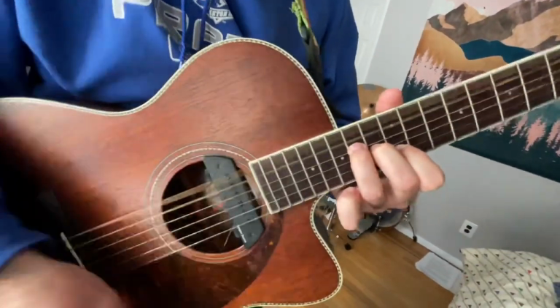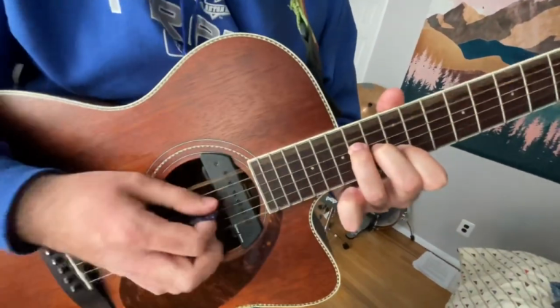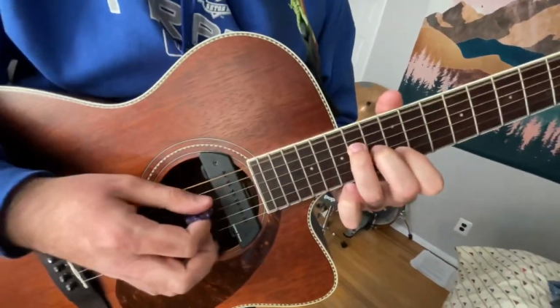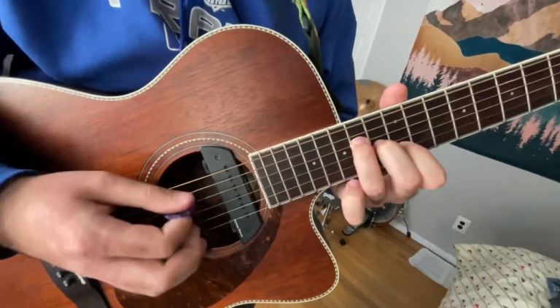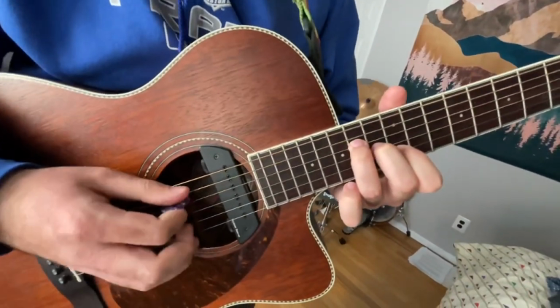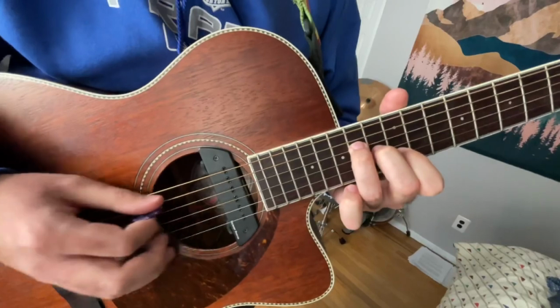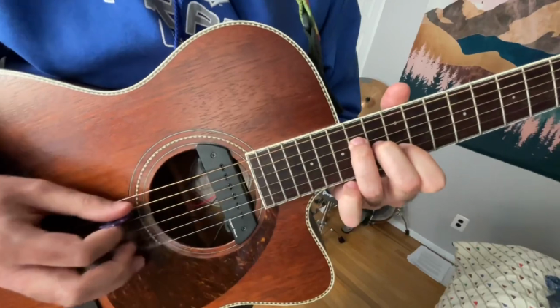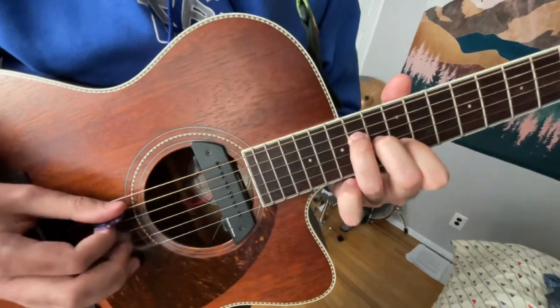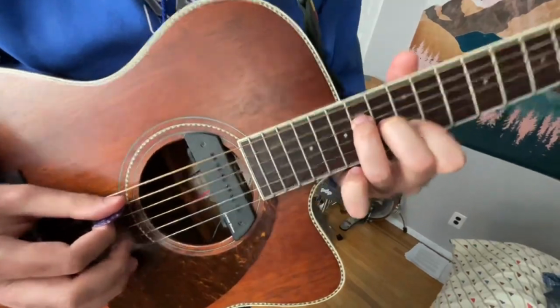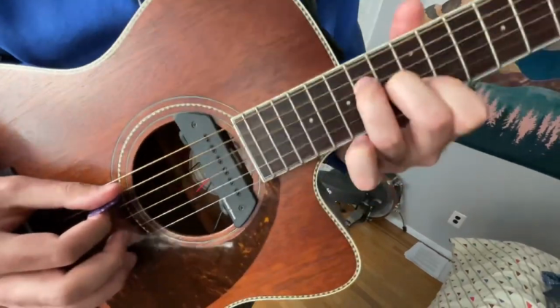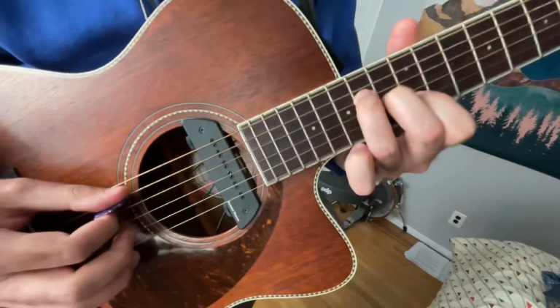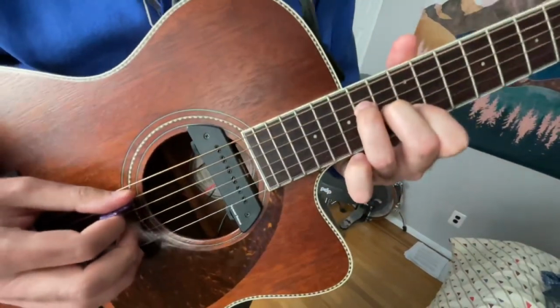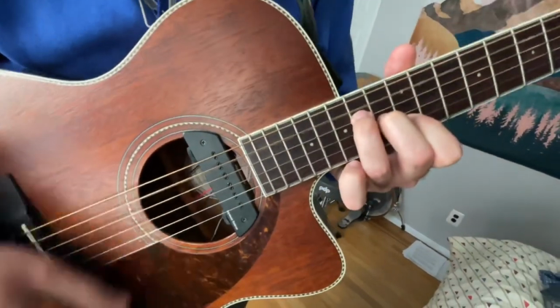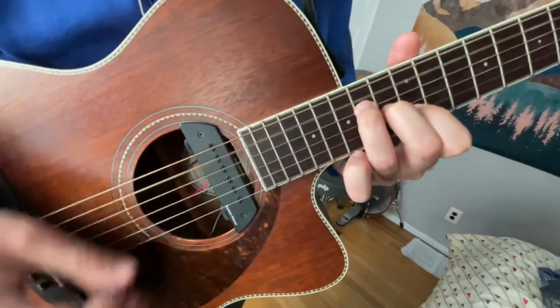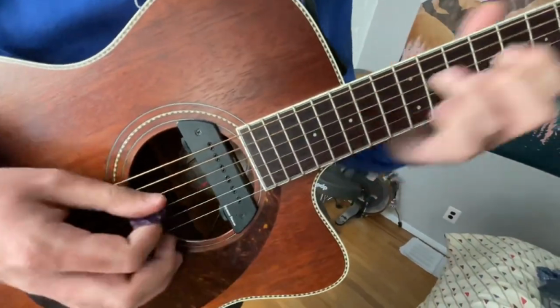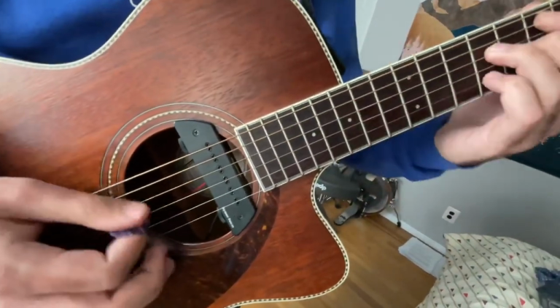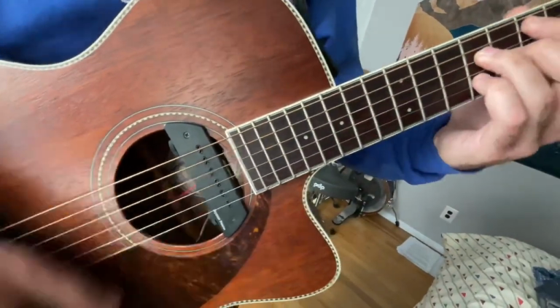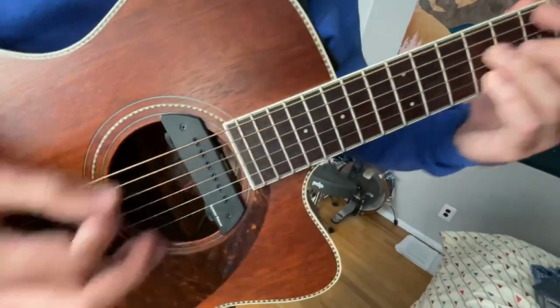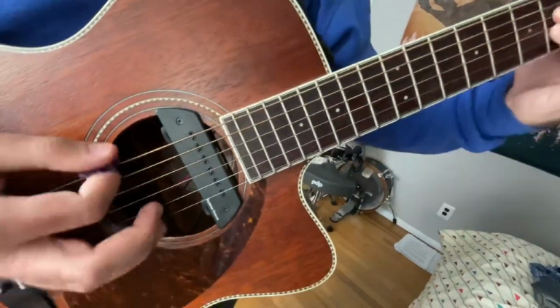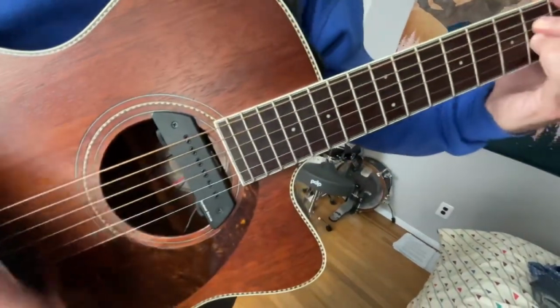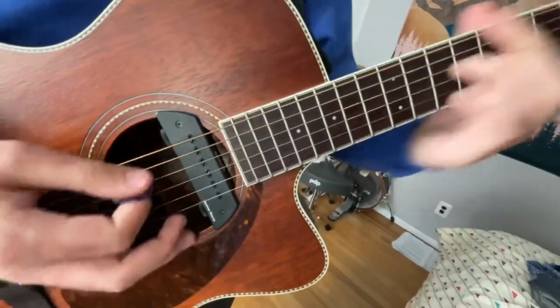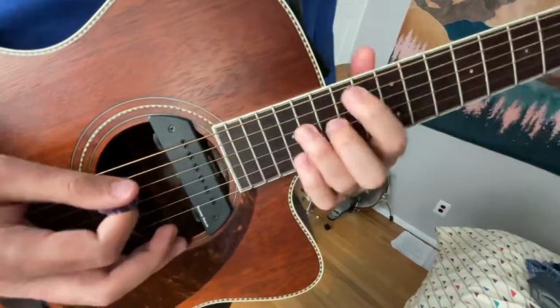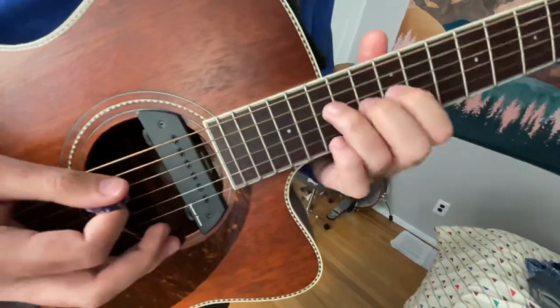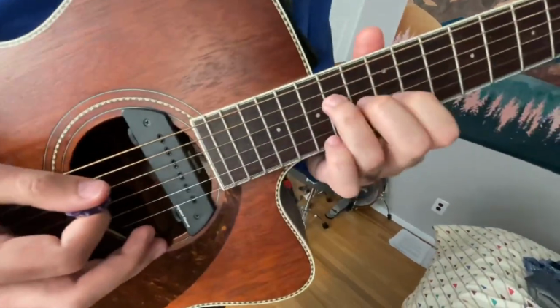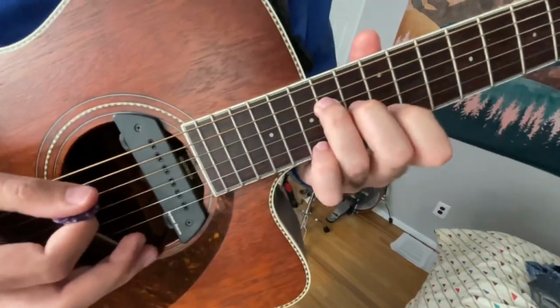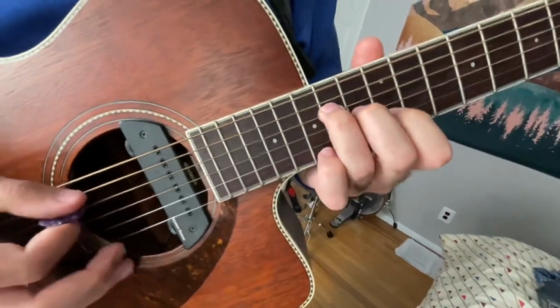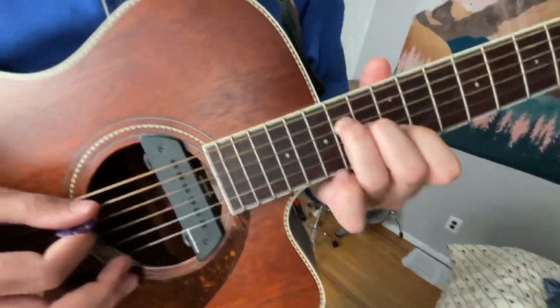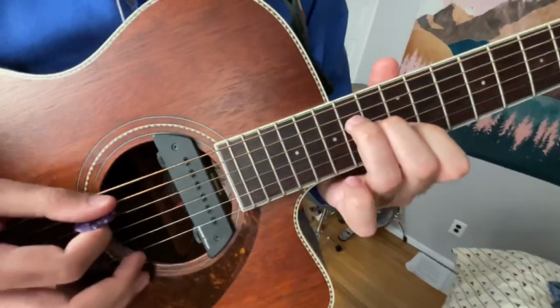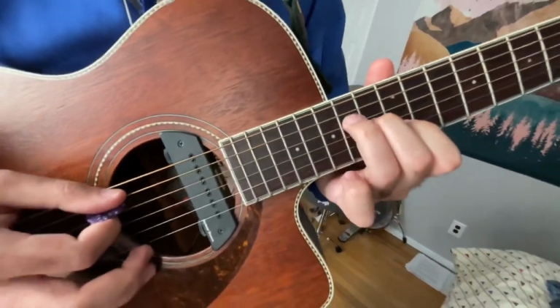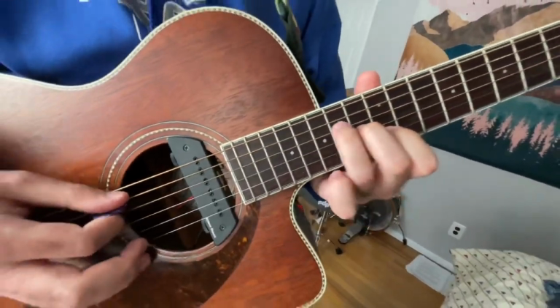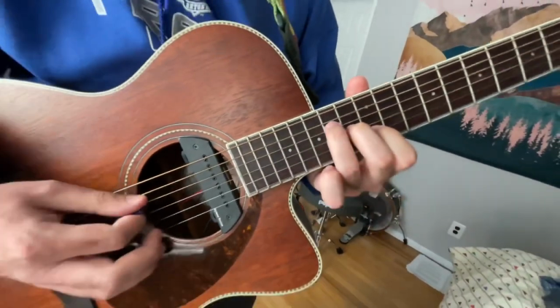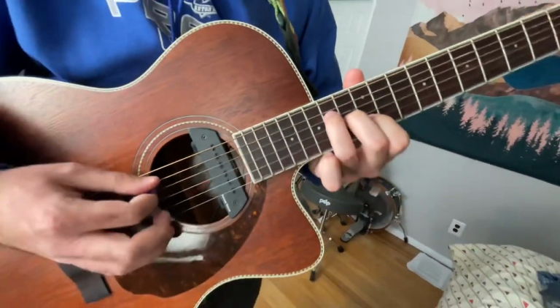I like to play the A just because it's an A dominant. But yeah, so it's like that.